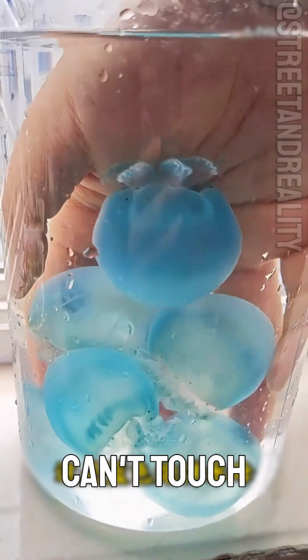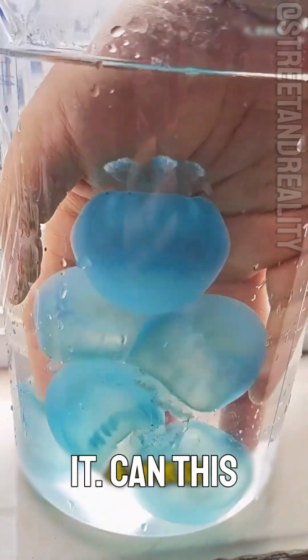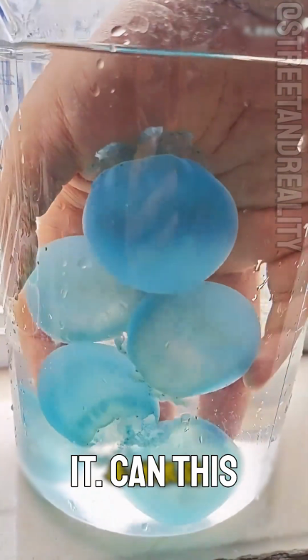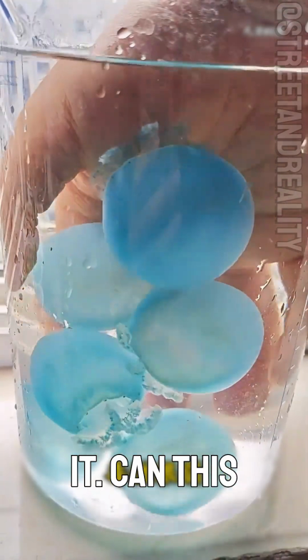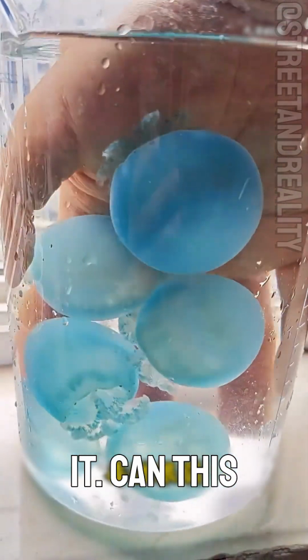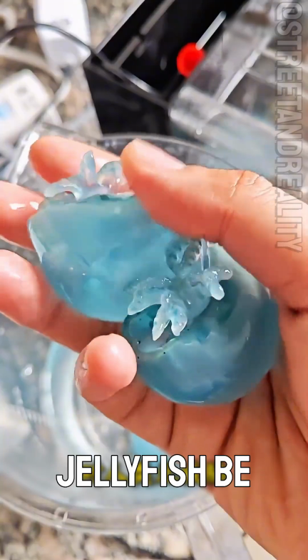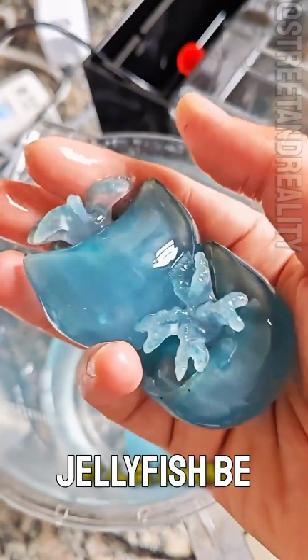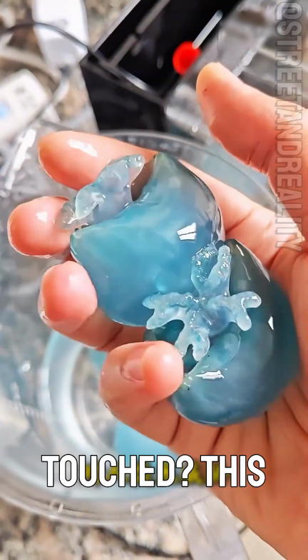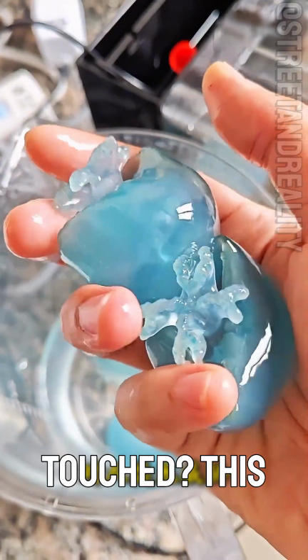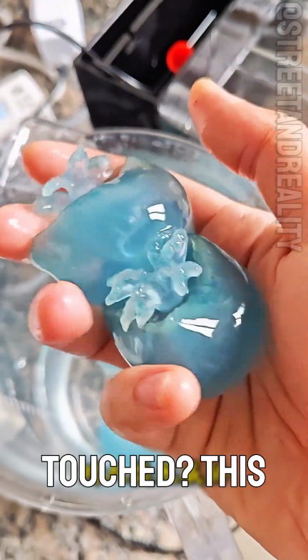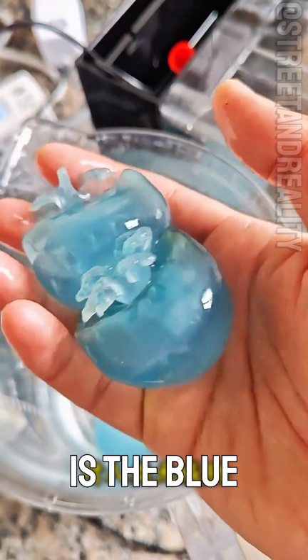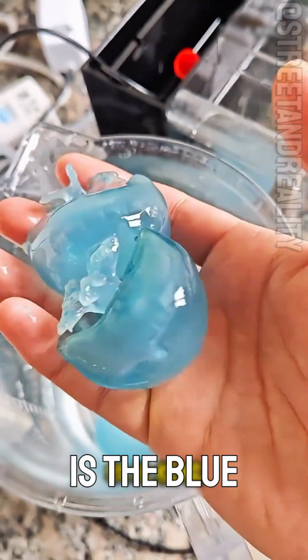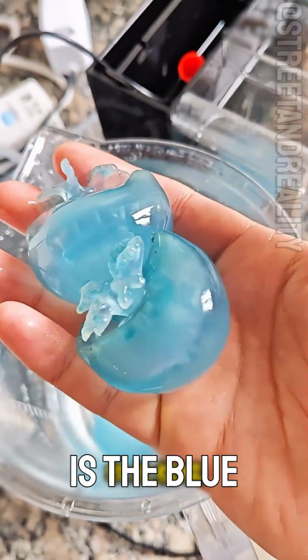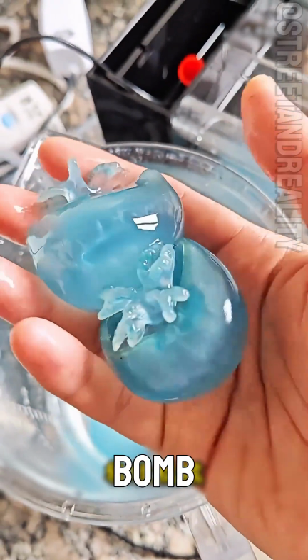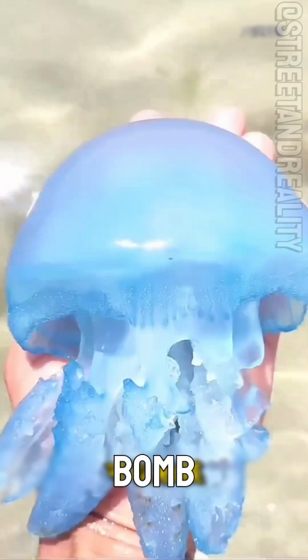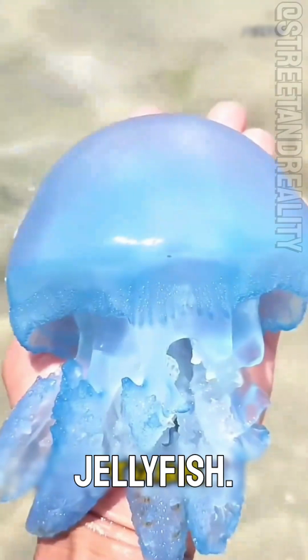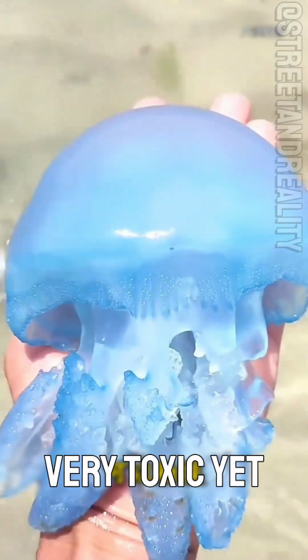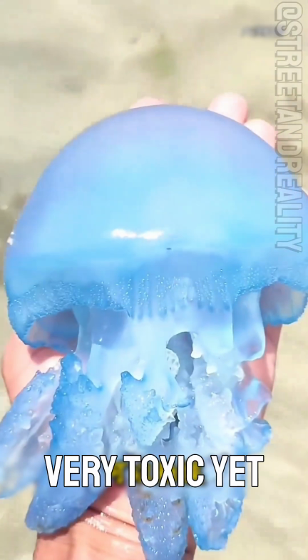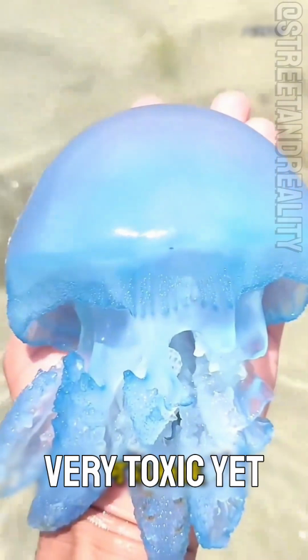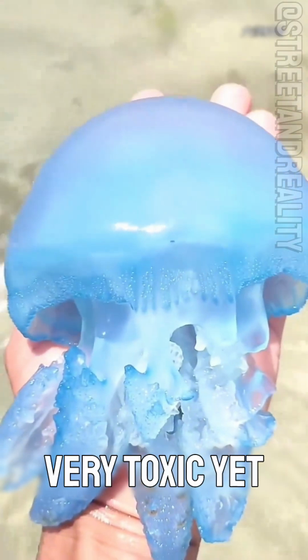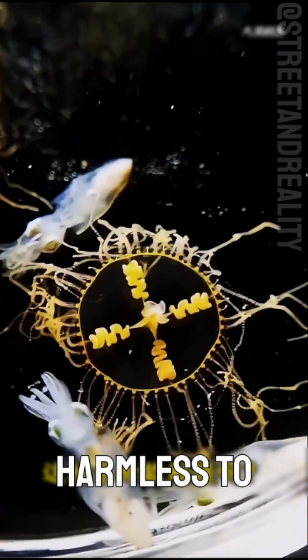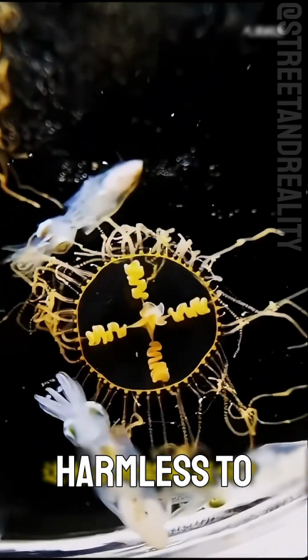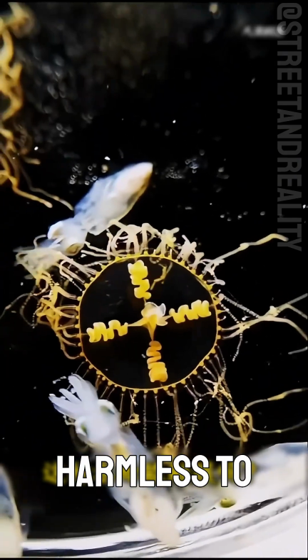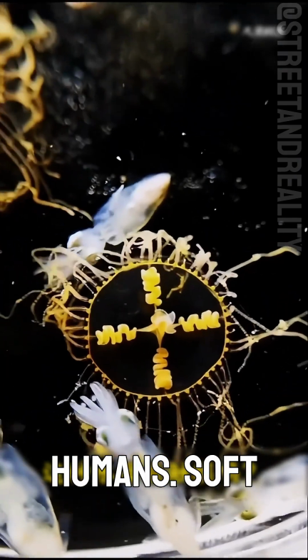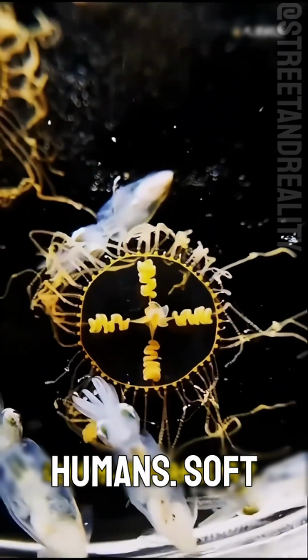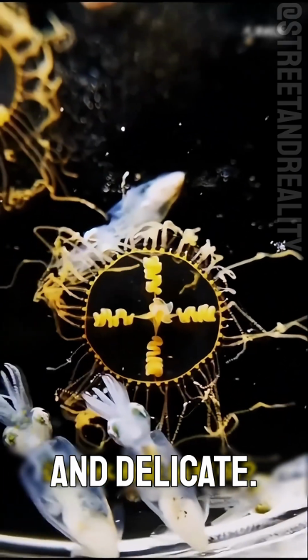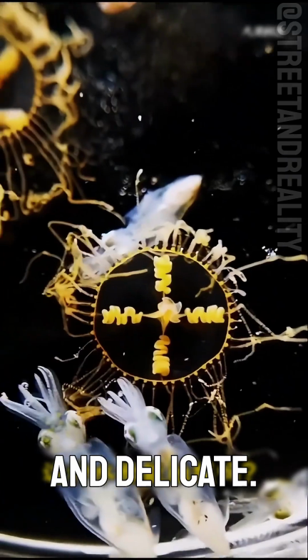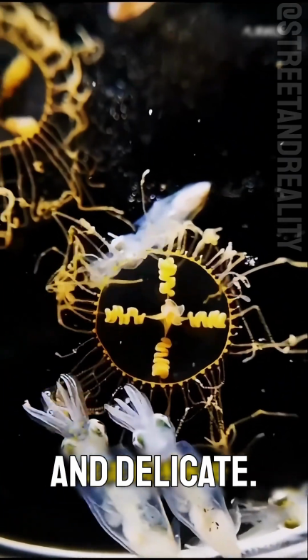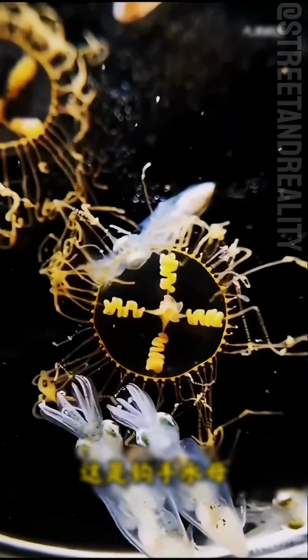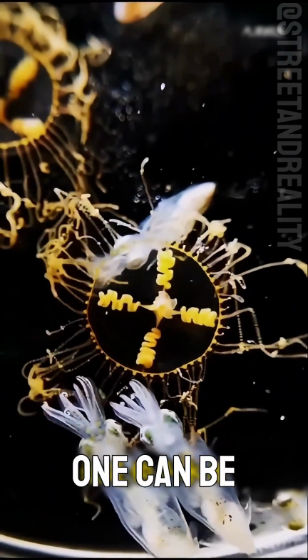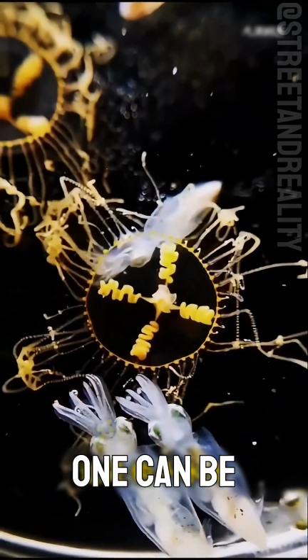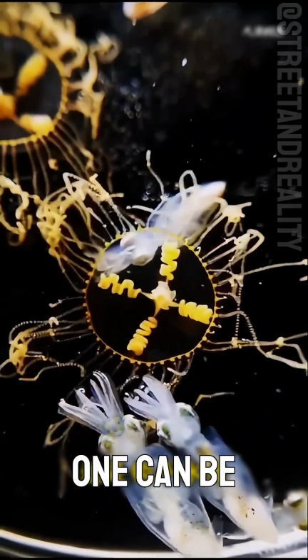Can this jellyfish be touched? This is the blue bomb jellyfish. Very toxic, yet harmless to humans. Soft and delicate — this one can be touched.